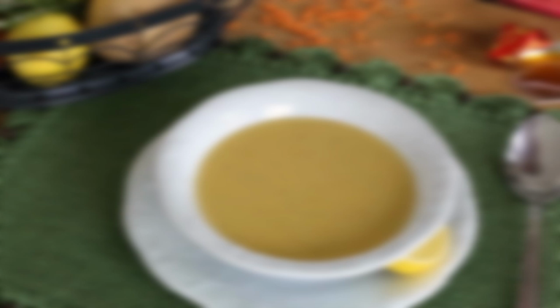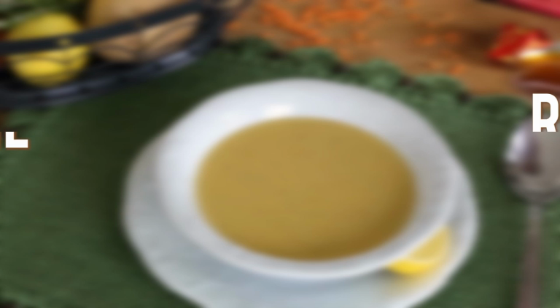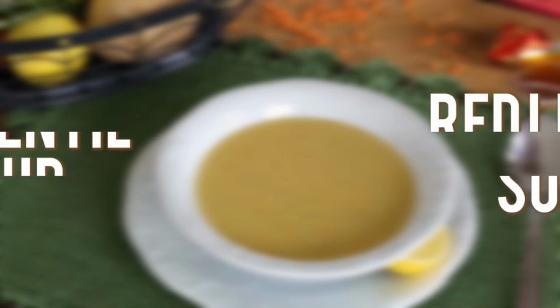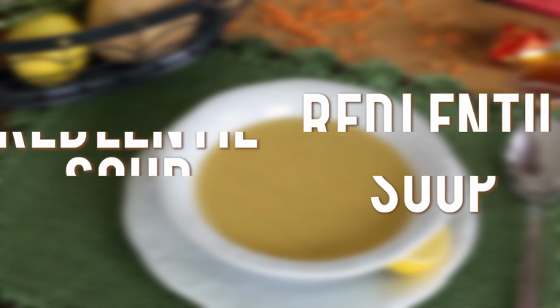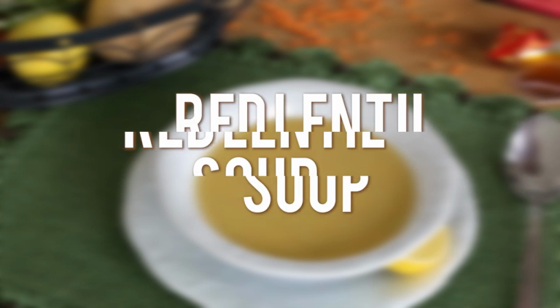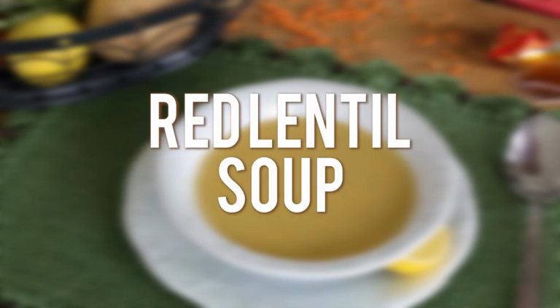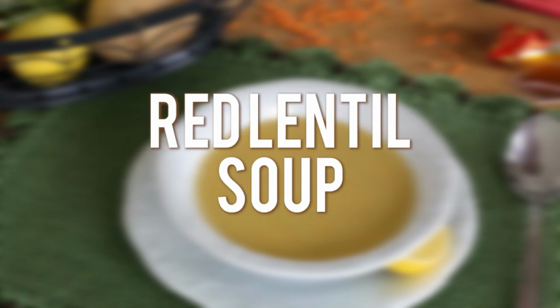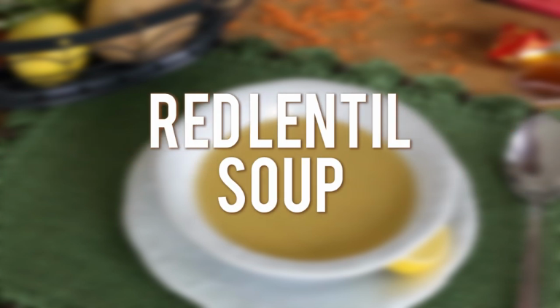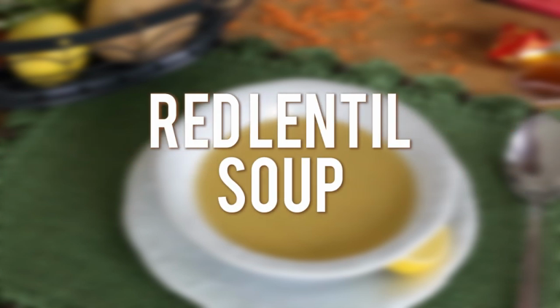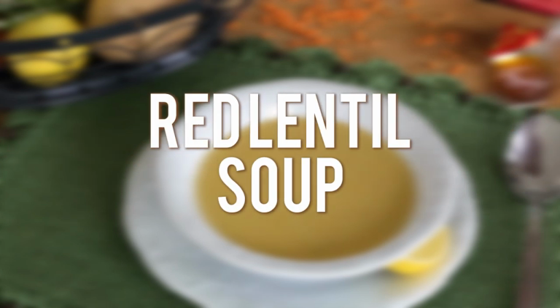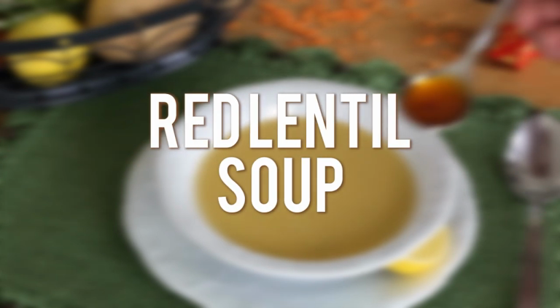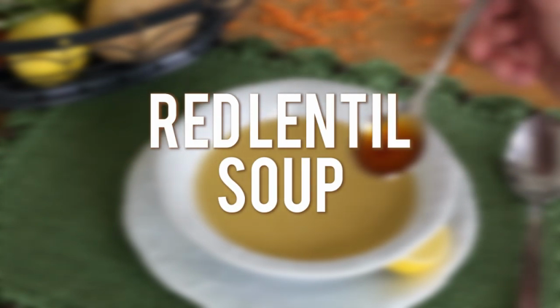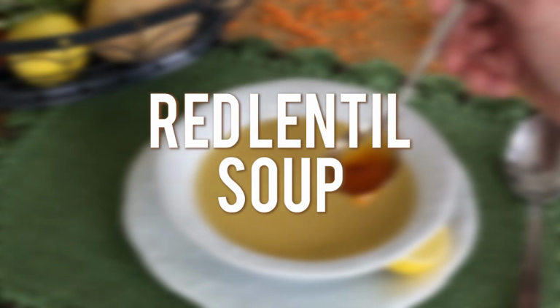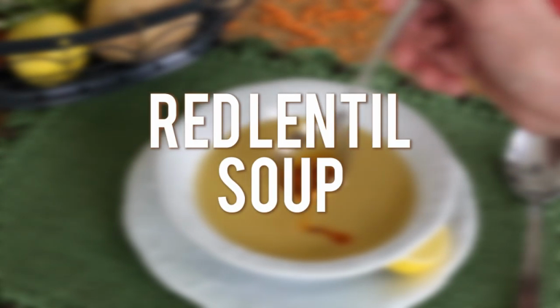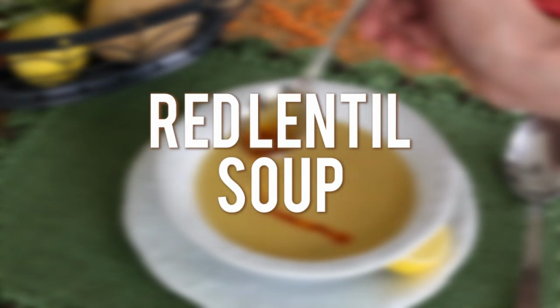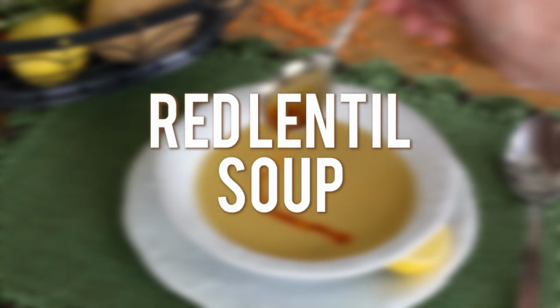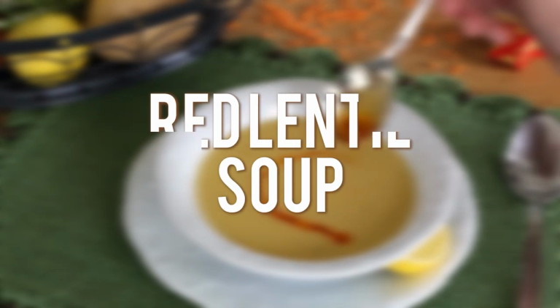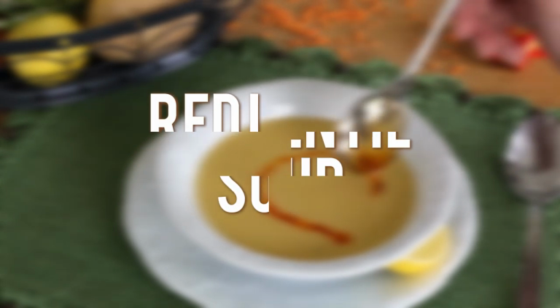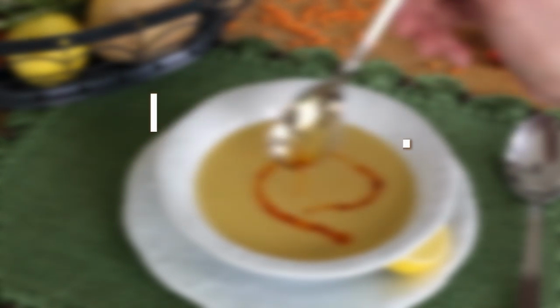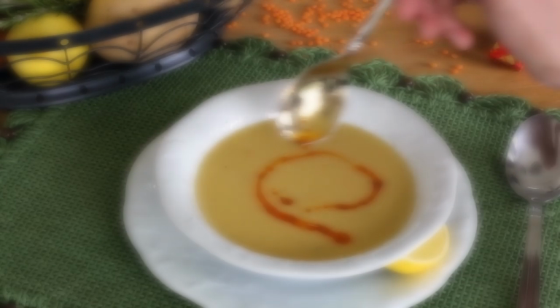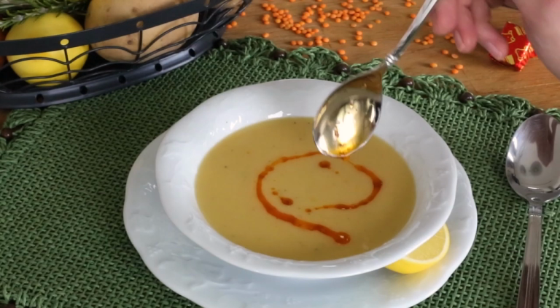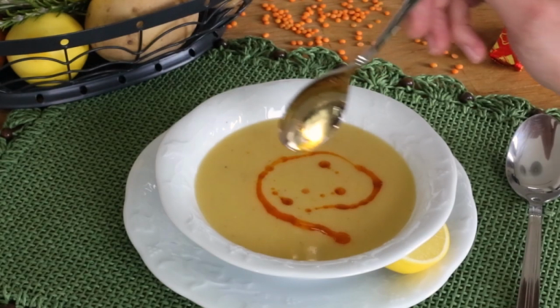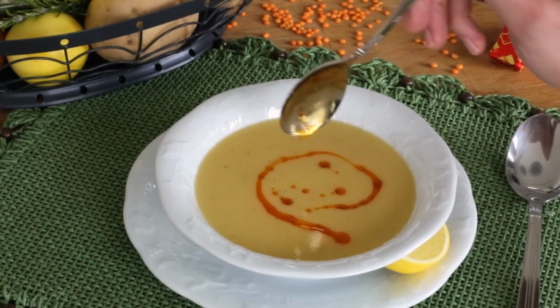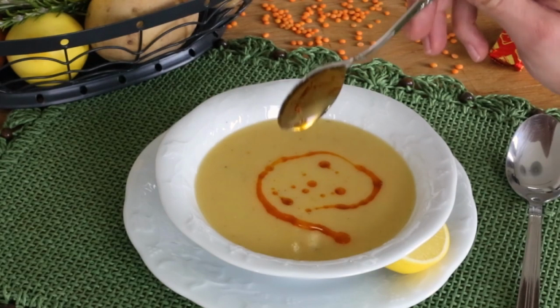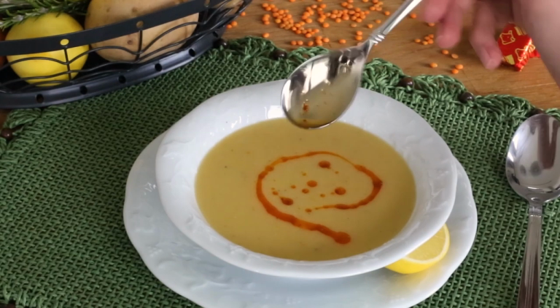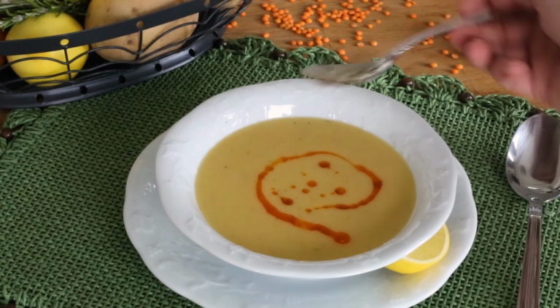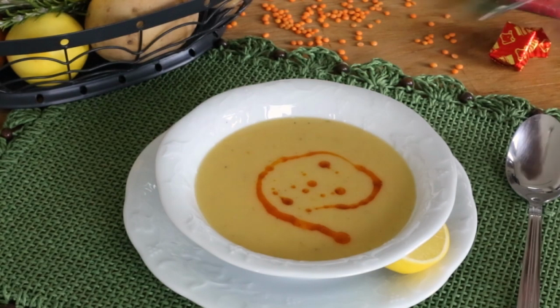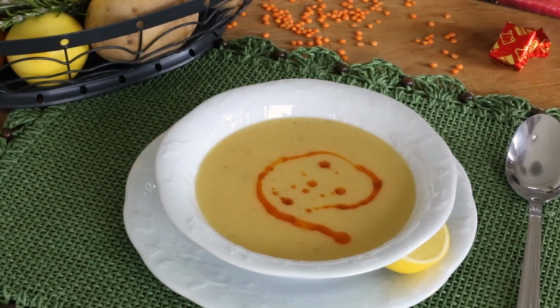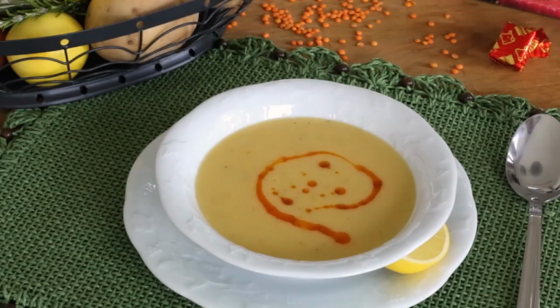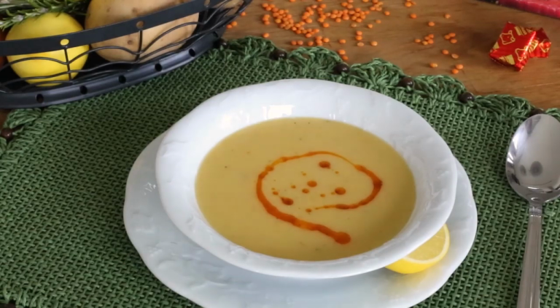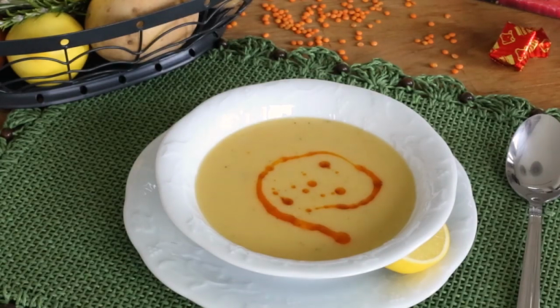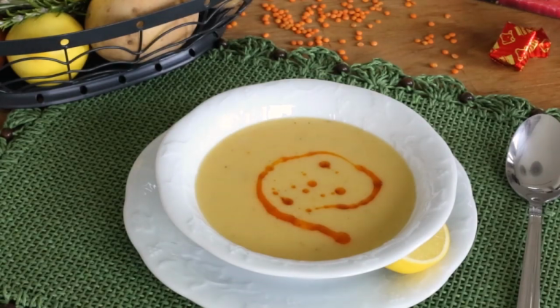Hi everyone, welcome to Neffis TV. This red lentil soup is quick to make, filling, and full of flavor.